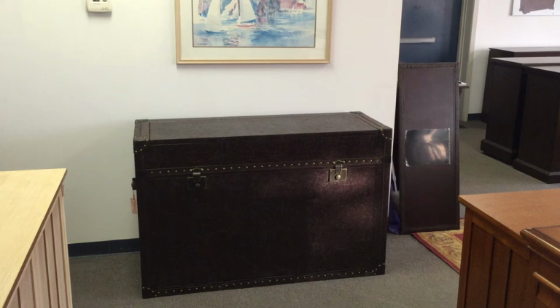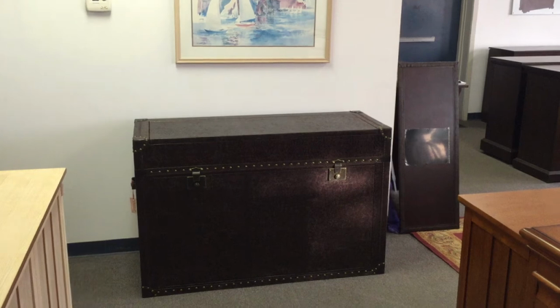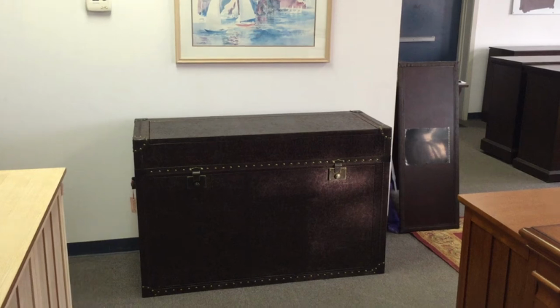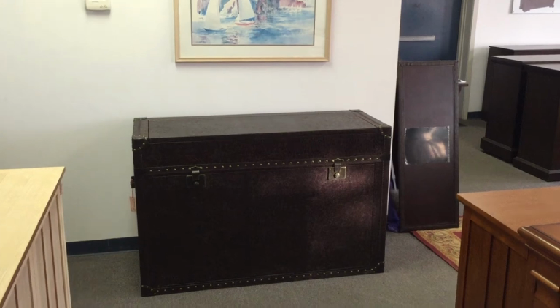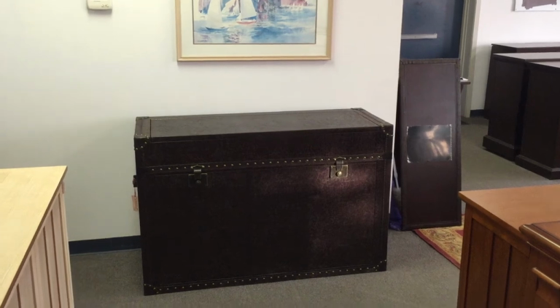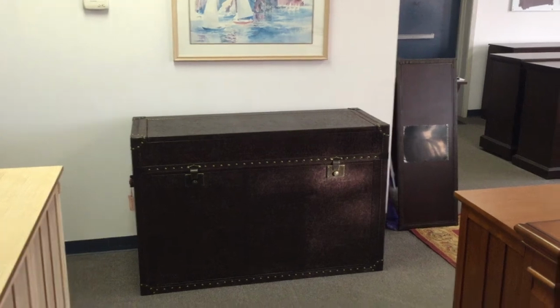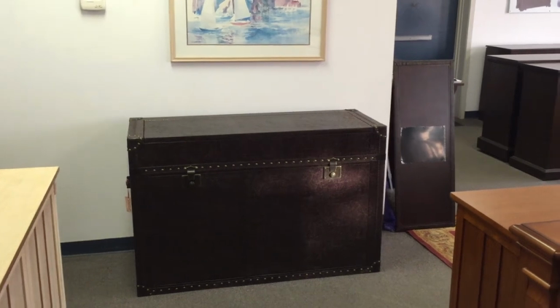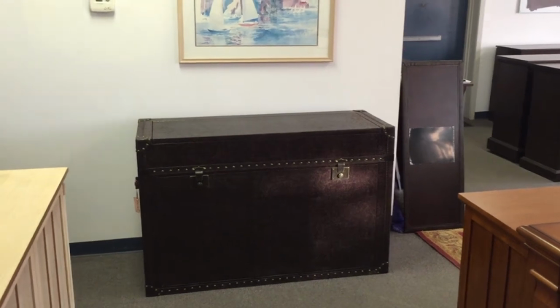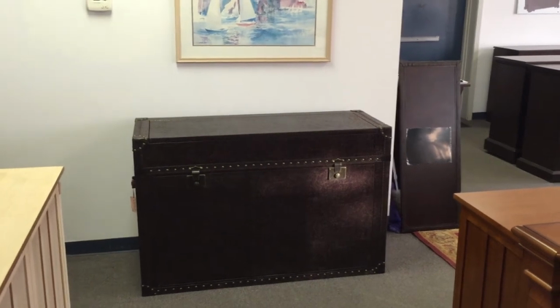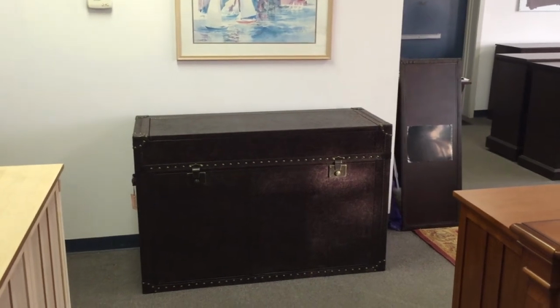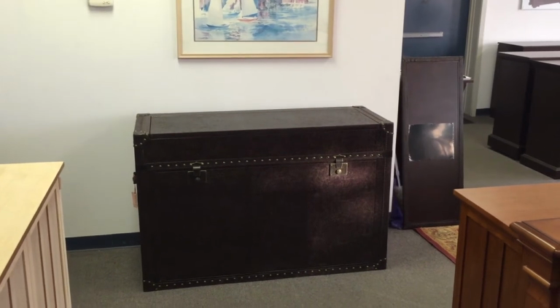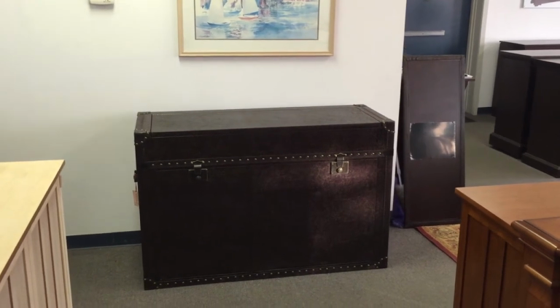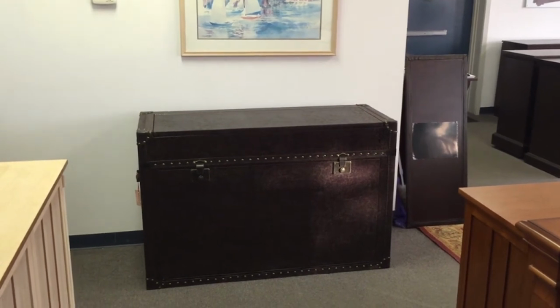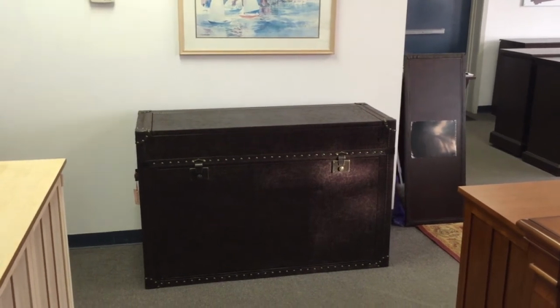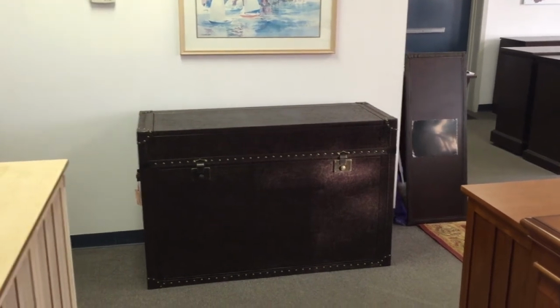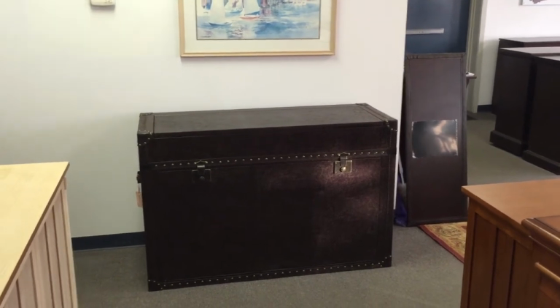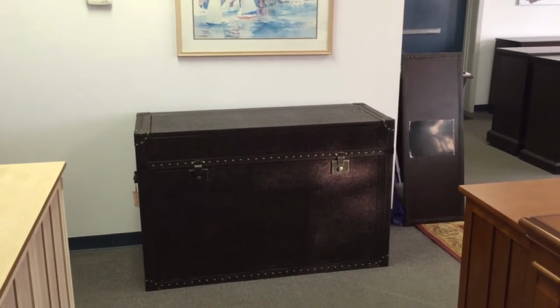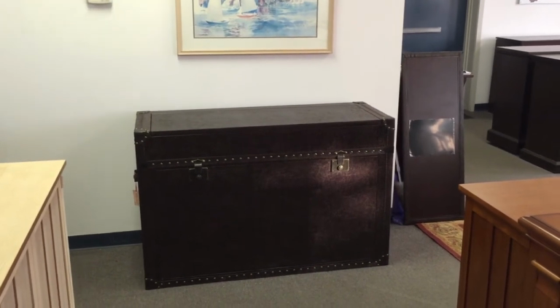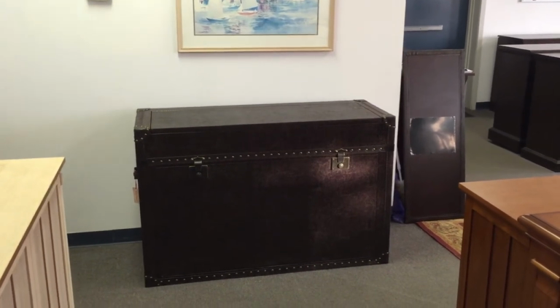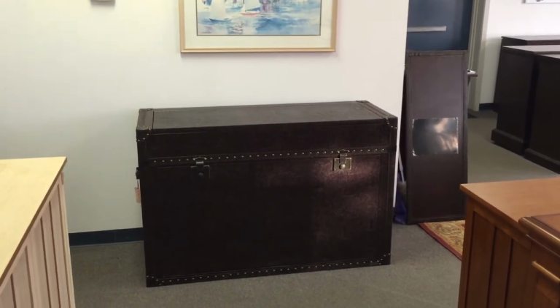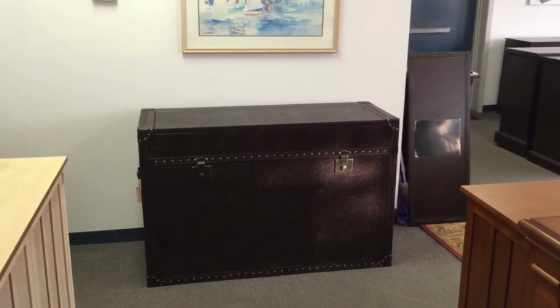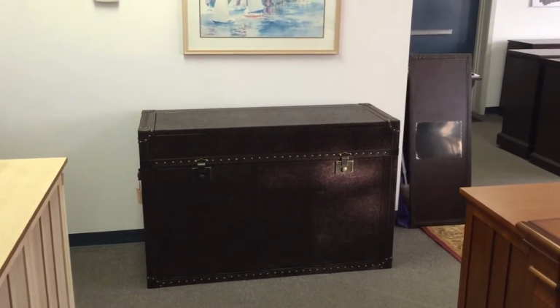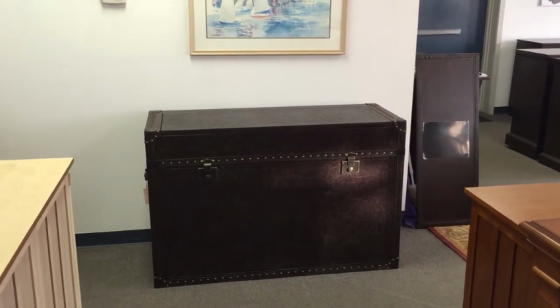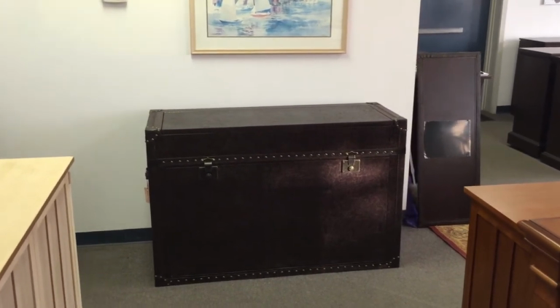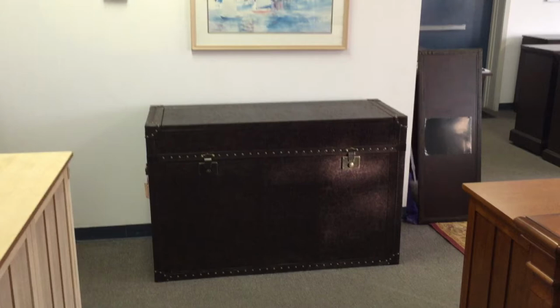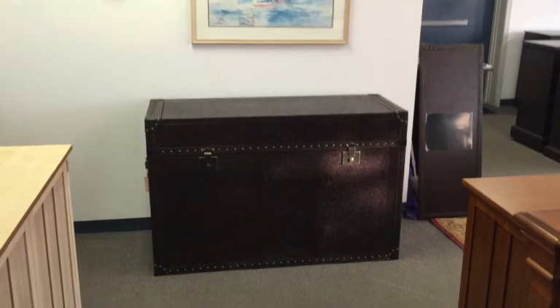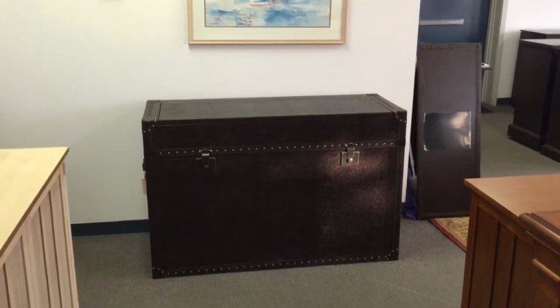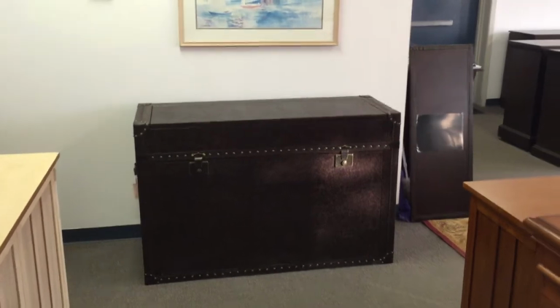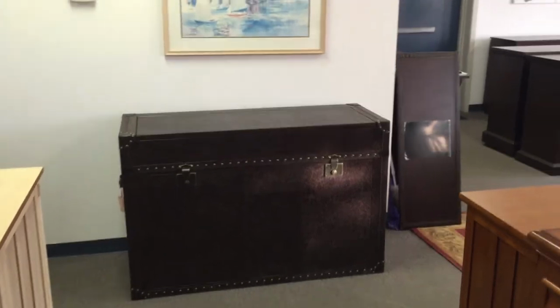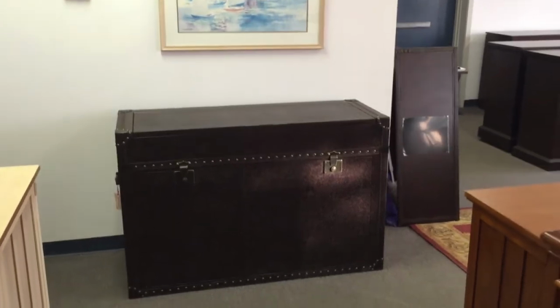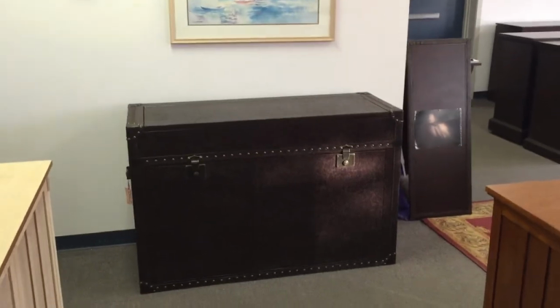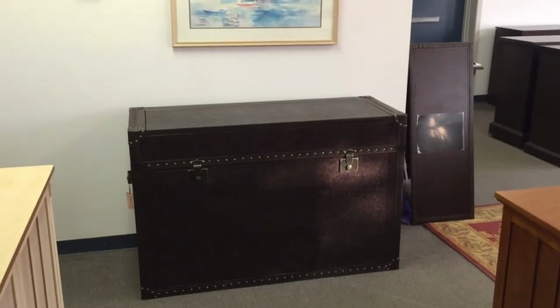This is Frank from Touchstone. I want to give you a brief video tour of the Ellis Trunk, which is one of our more popular cabinets here at Touchstone Home Products.